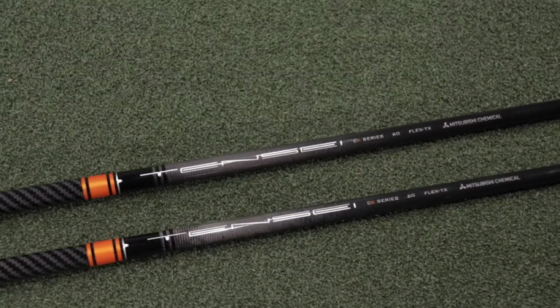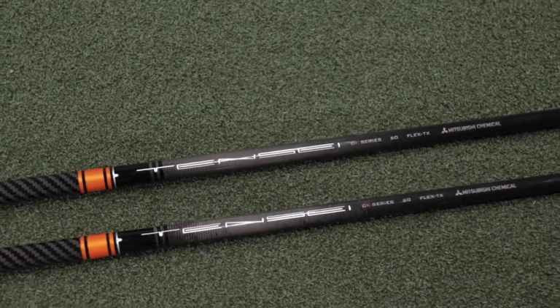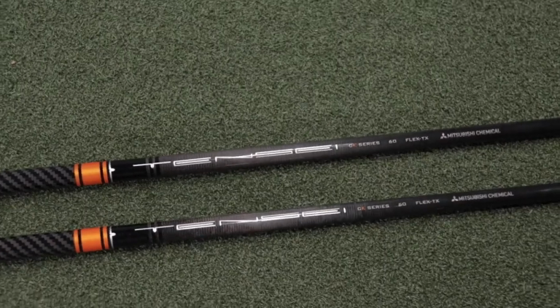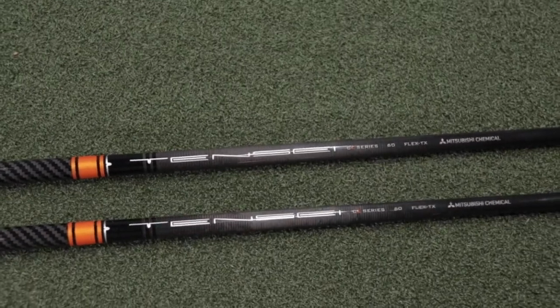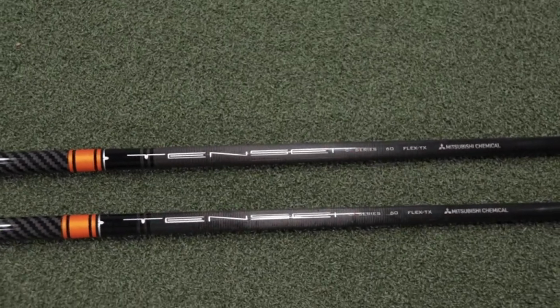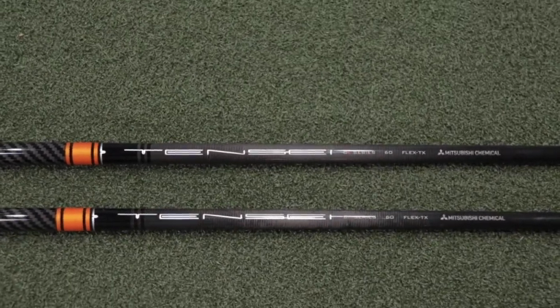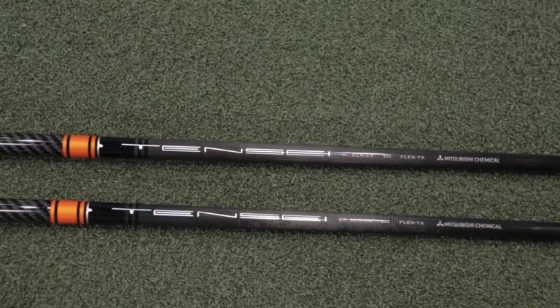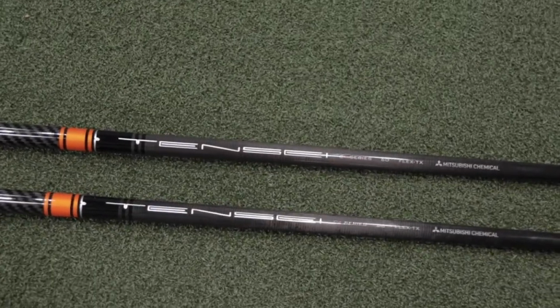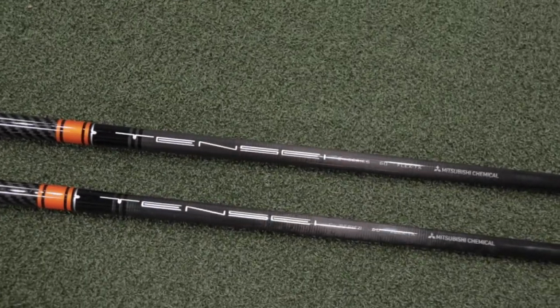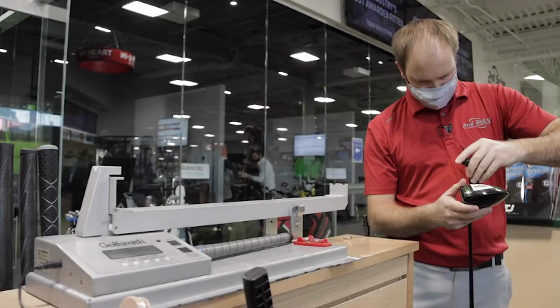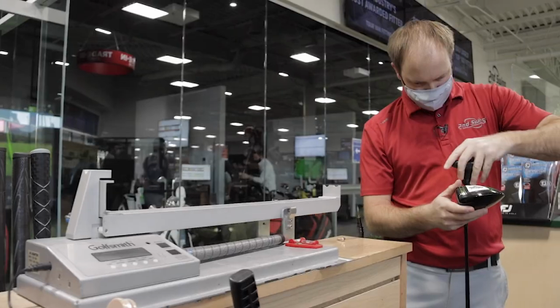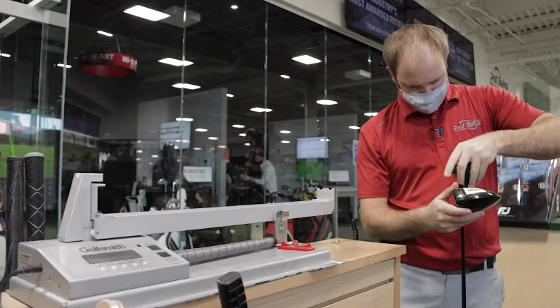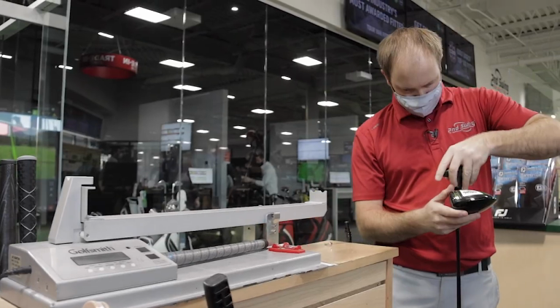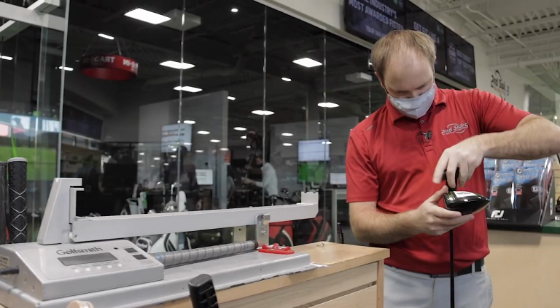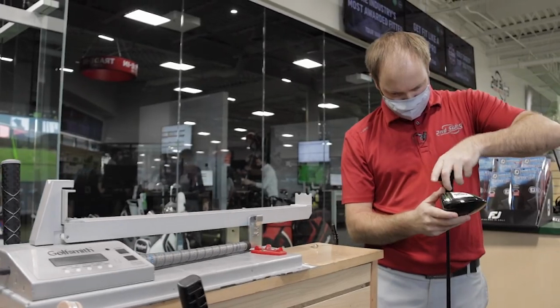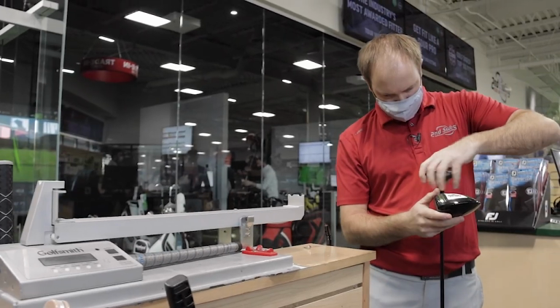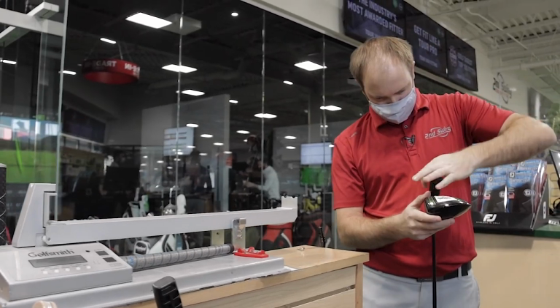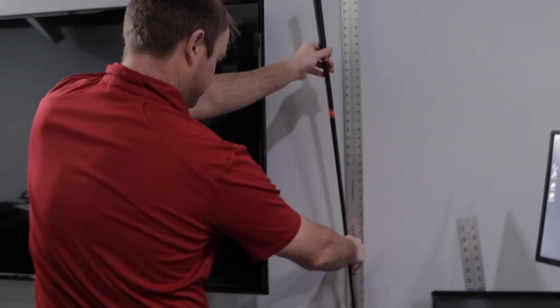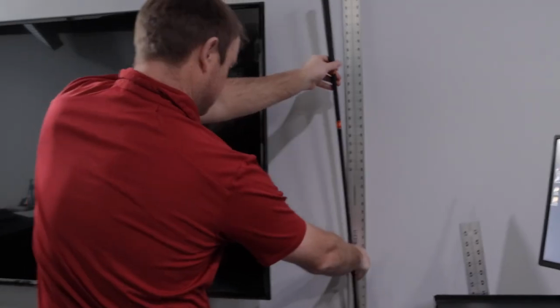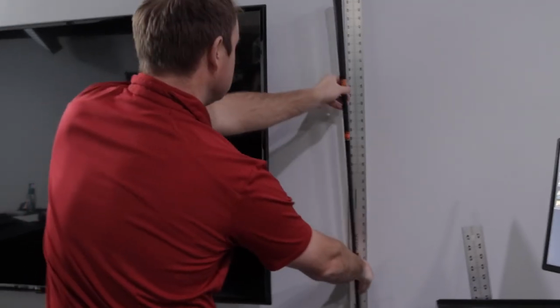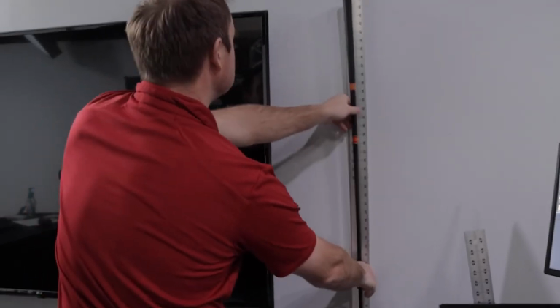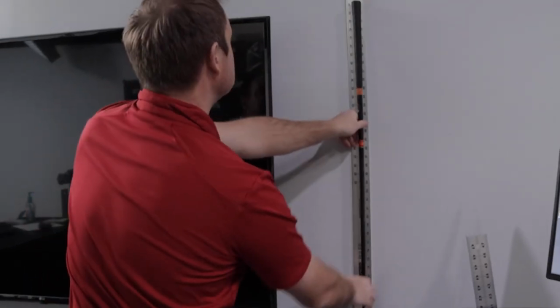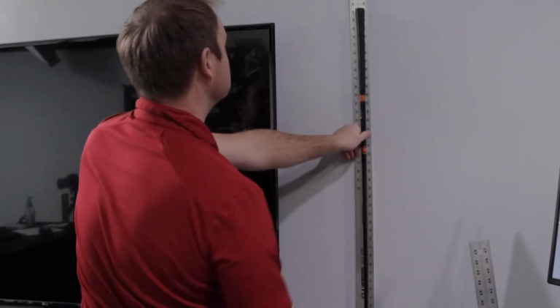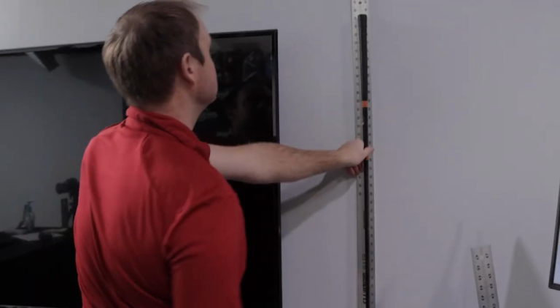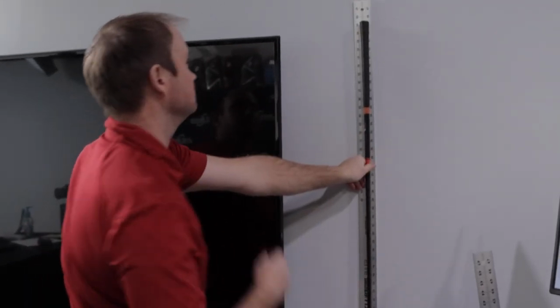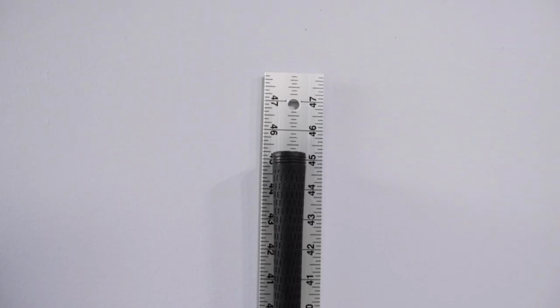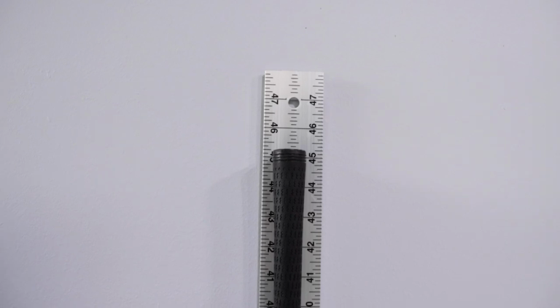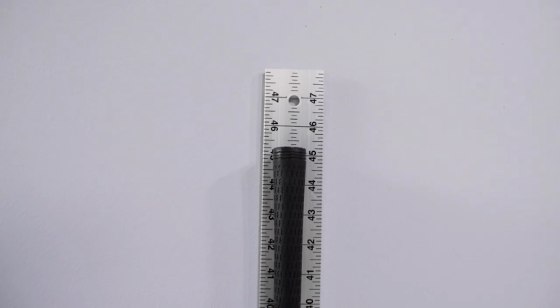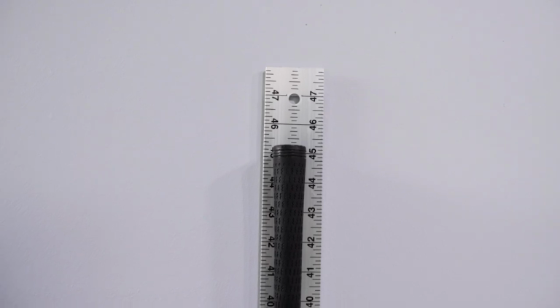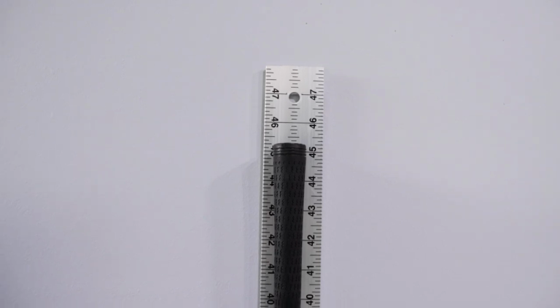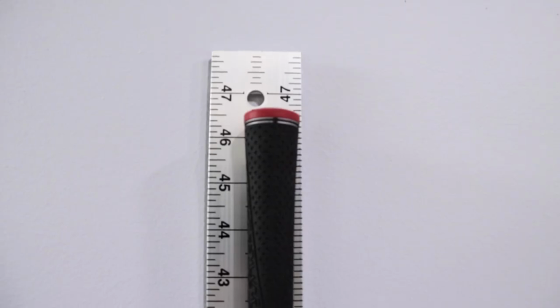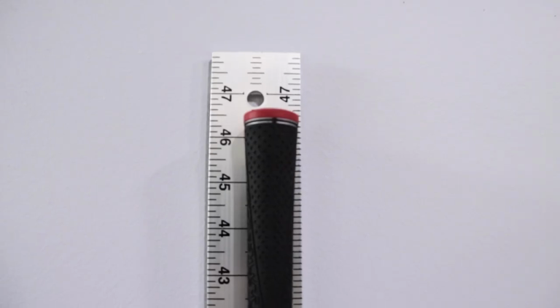Does a longer golf shaft generate more distance and more club speed, or do you hit it further offline?